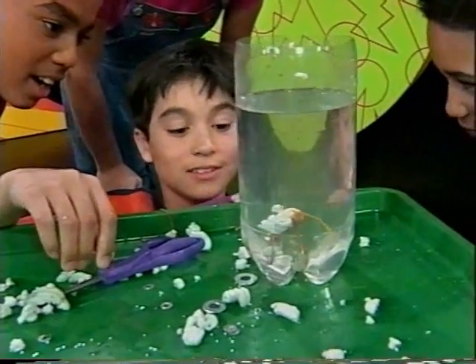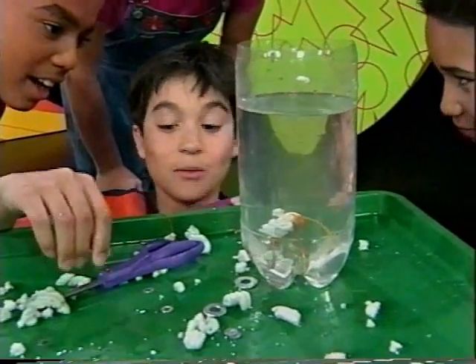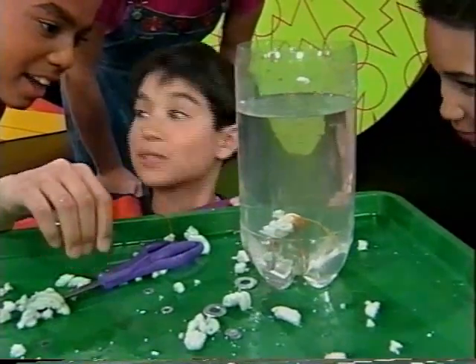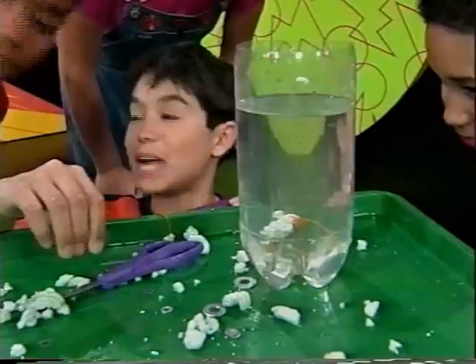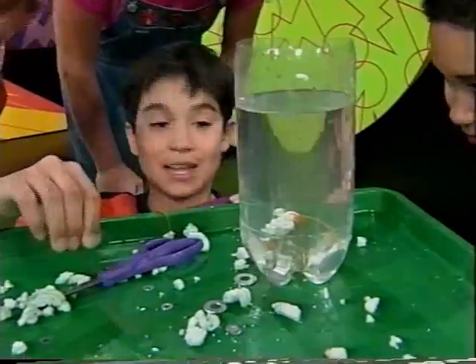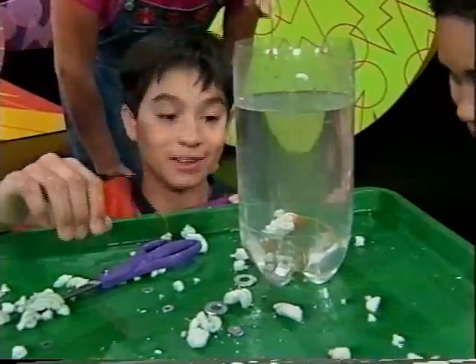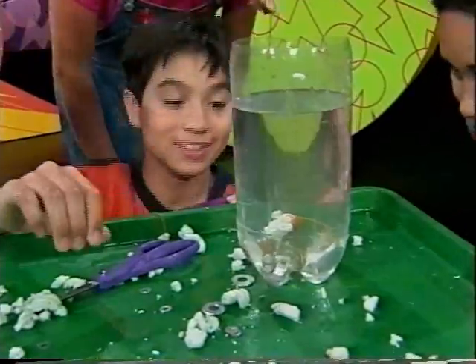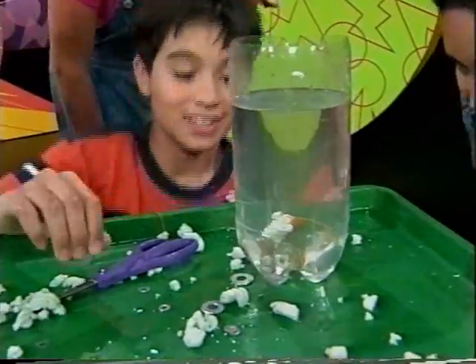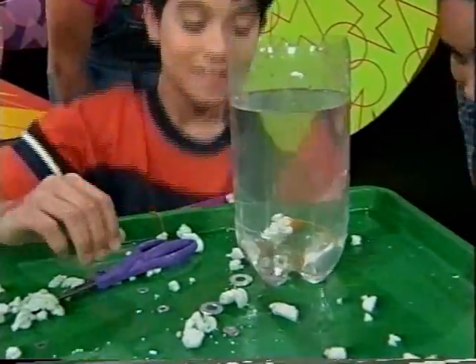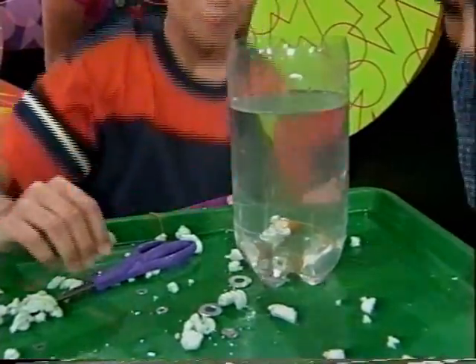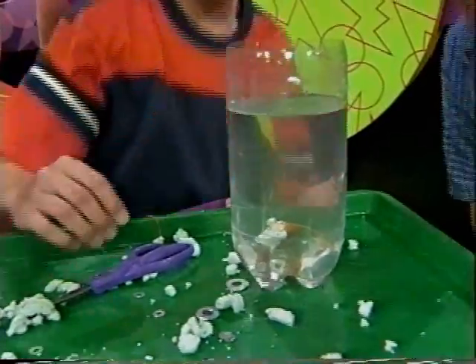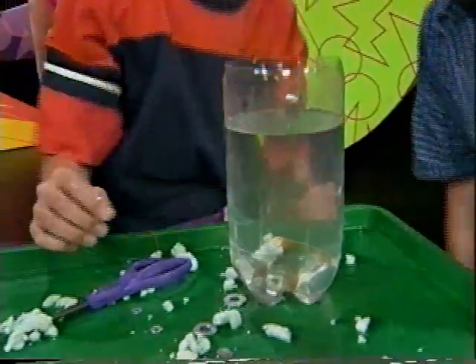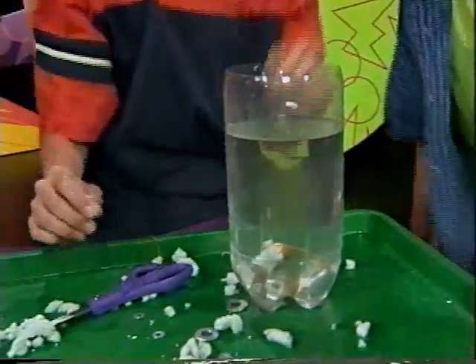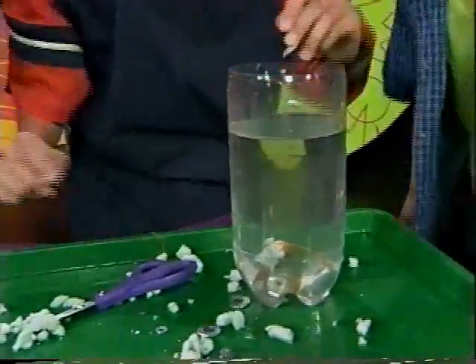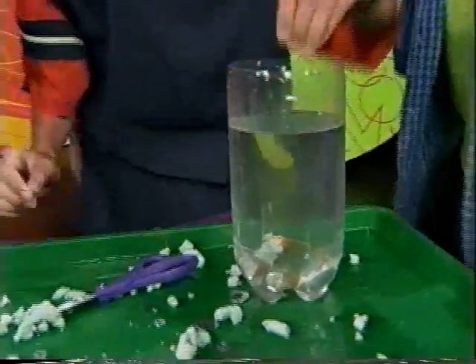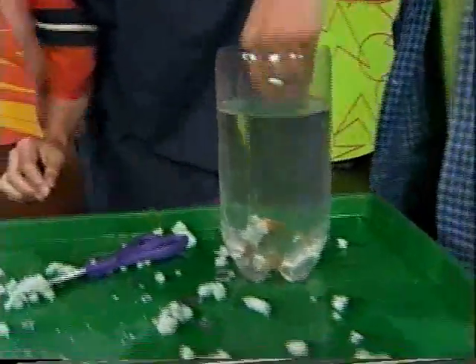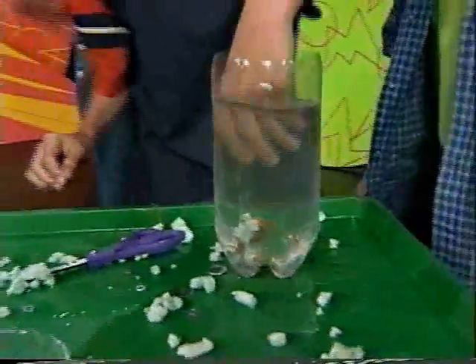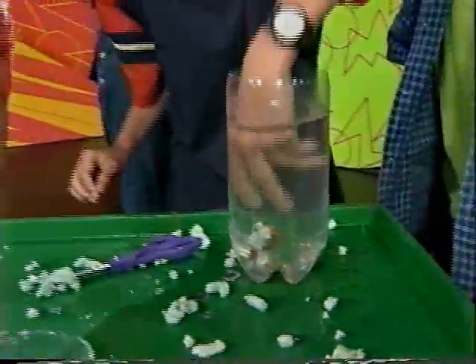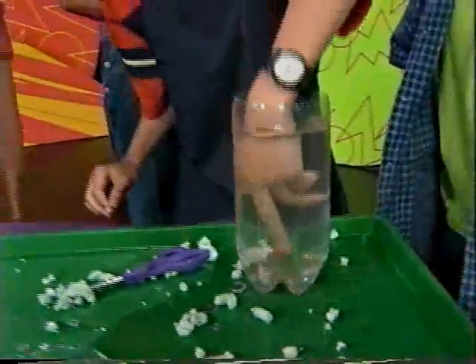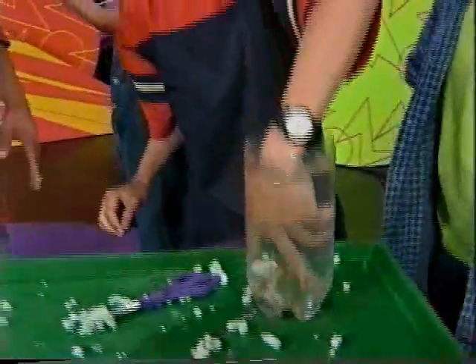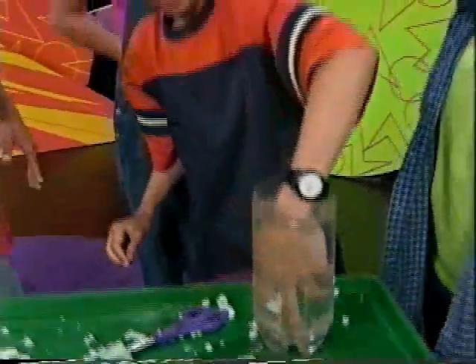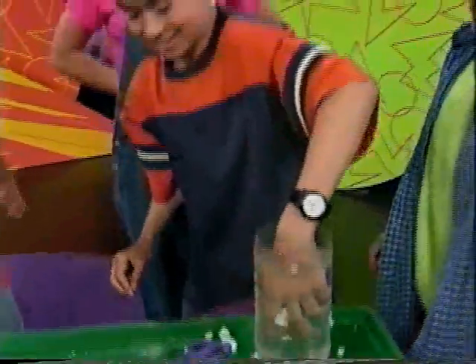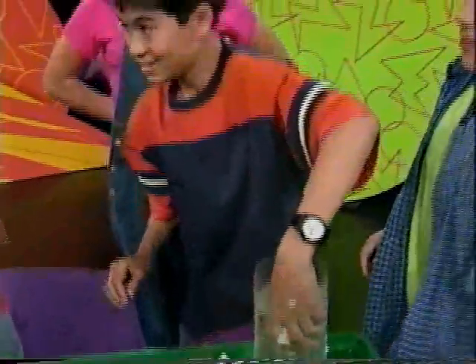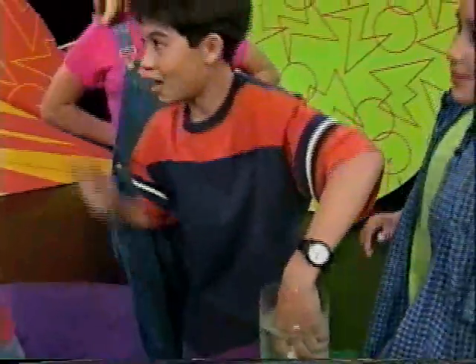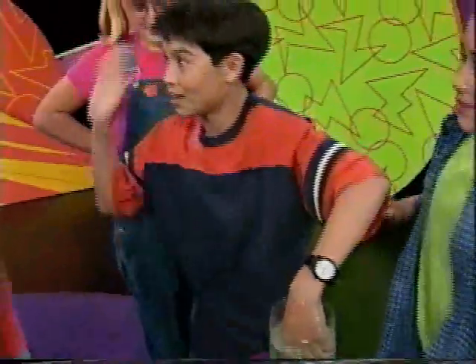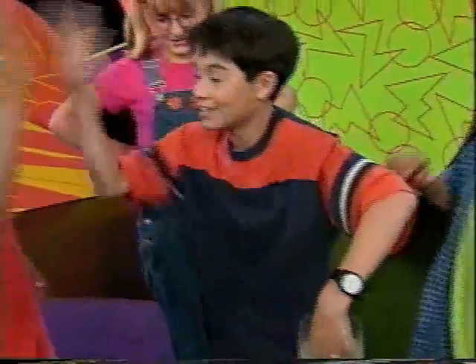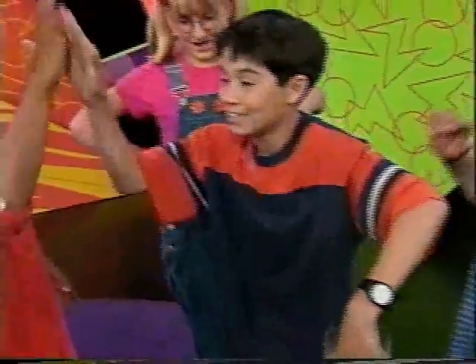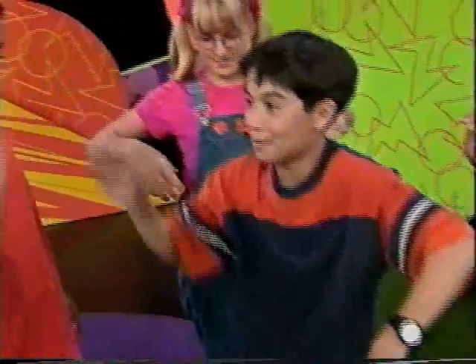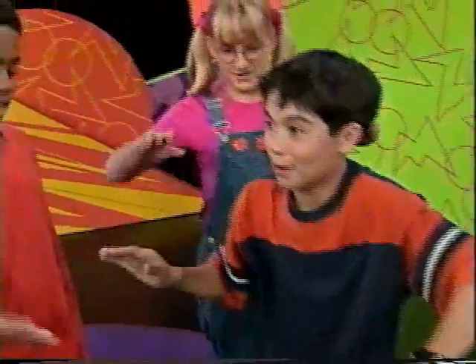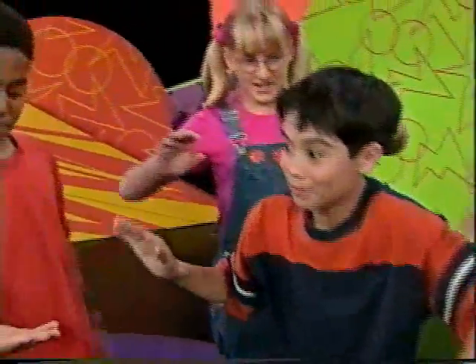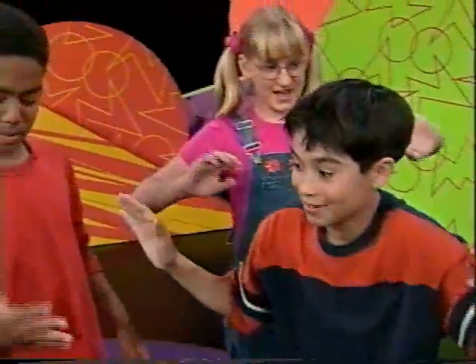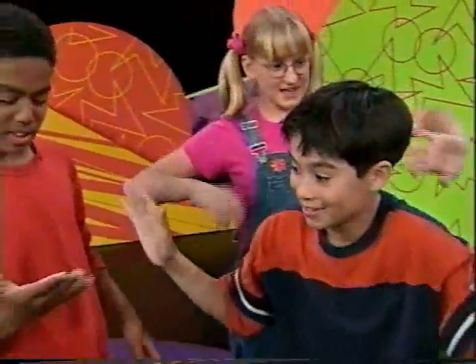It worked last time. We saw it work. Good job. Nice job, you guys.